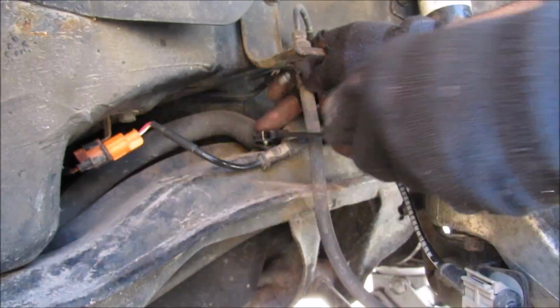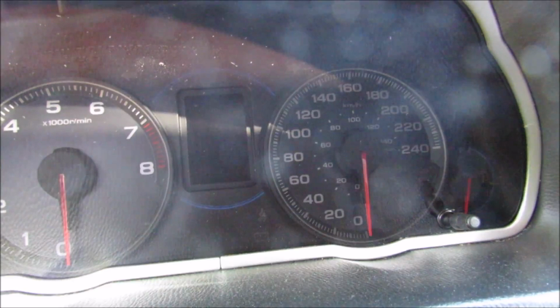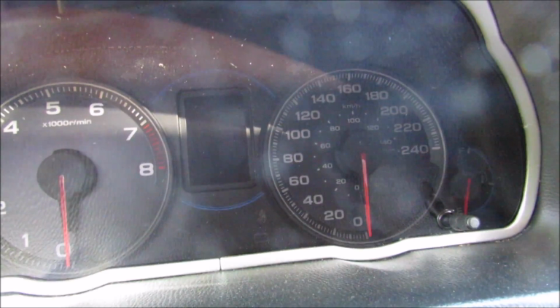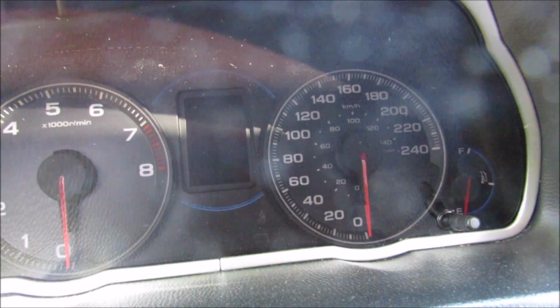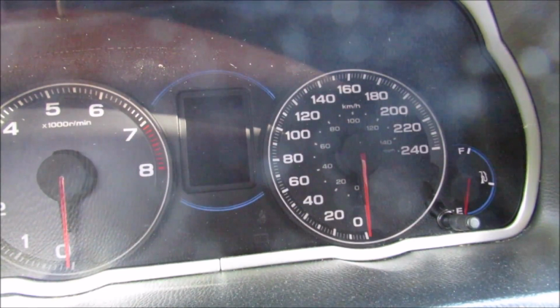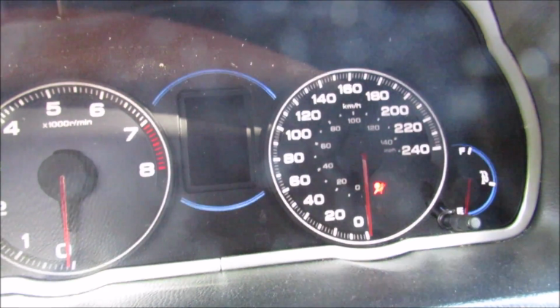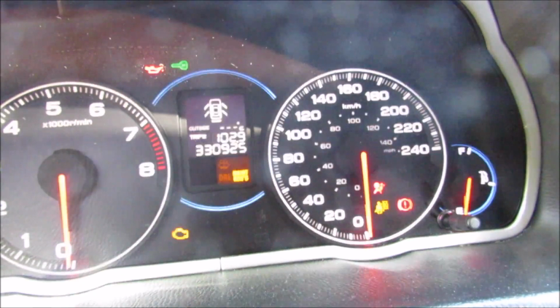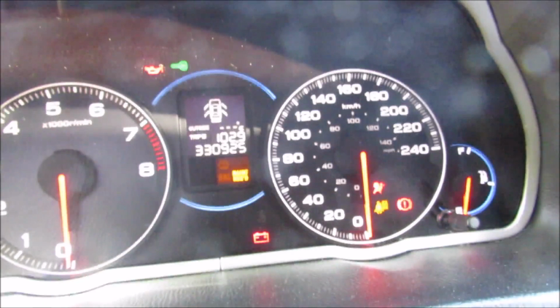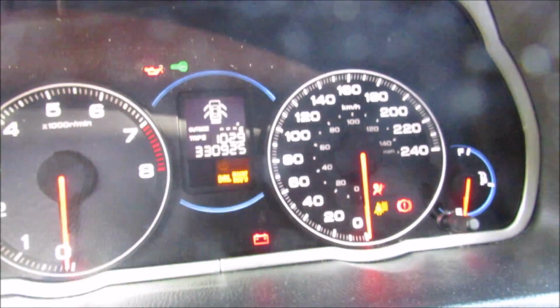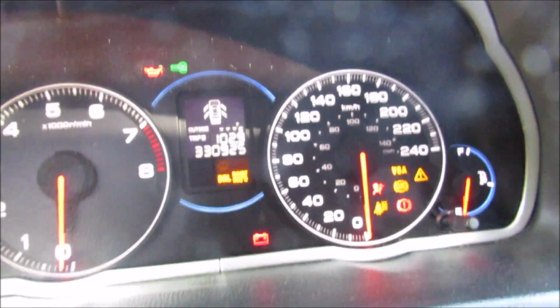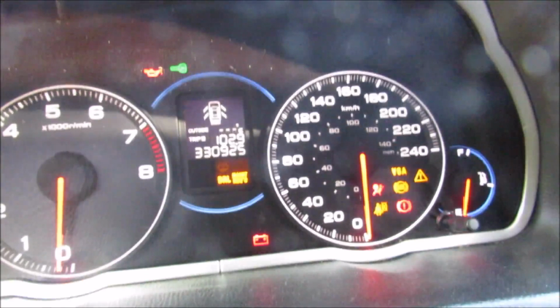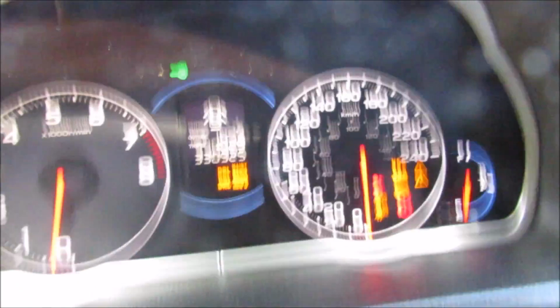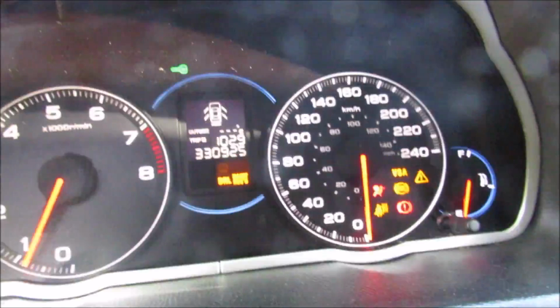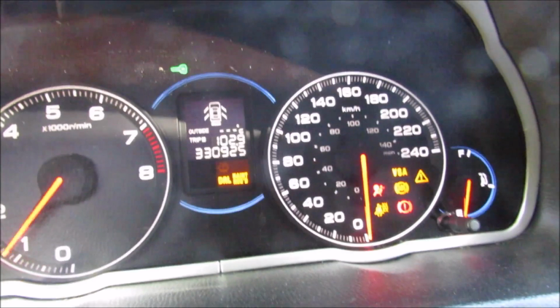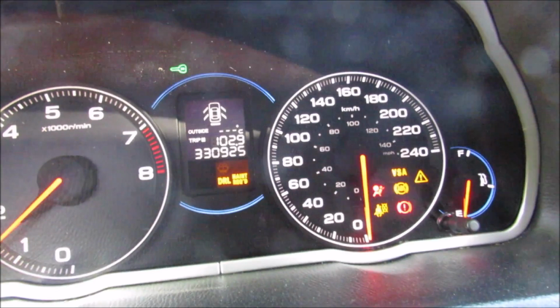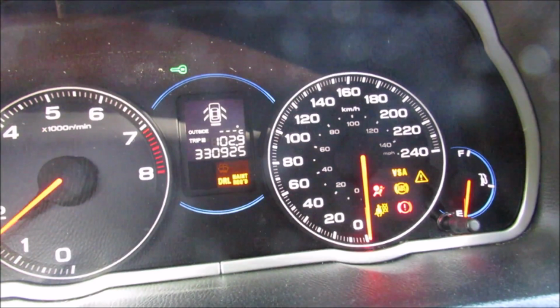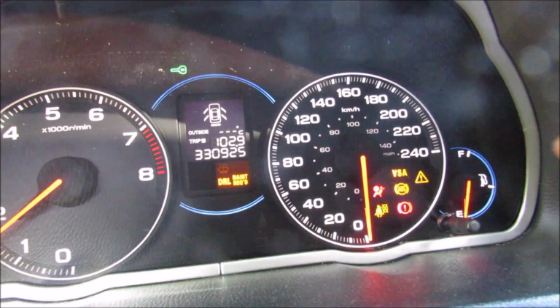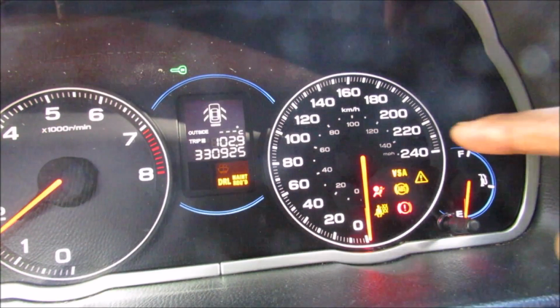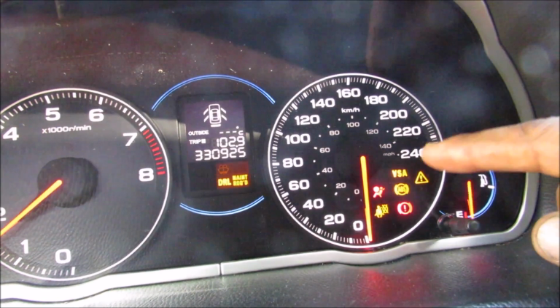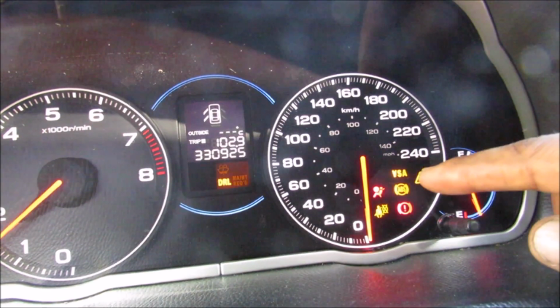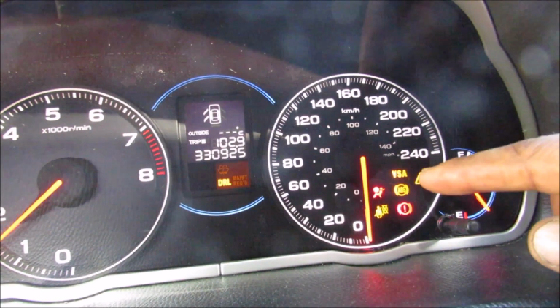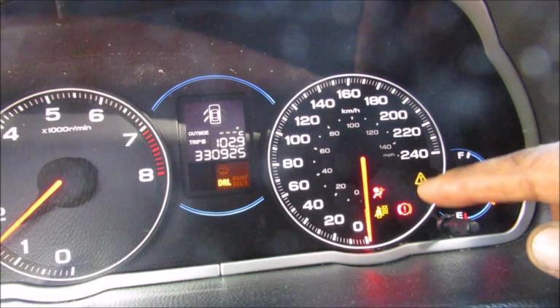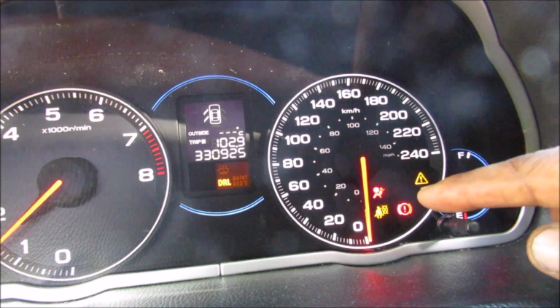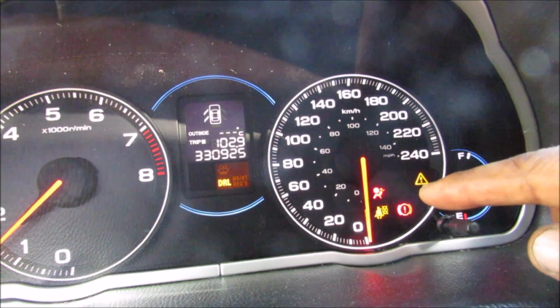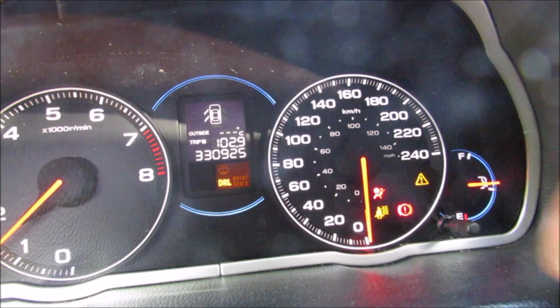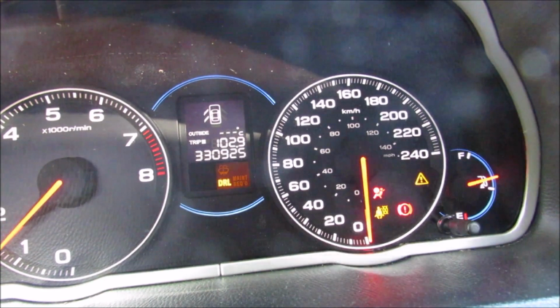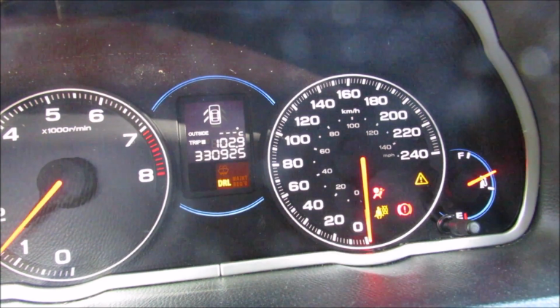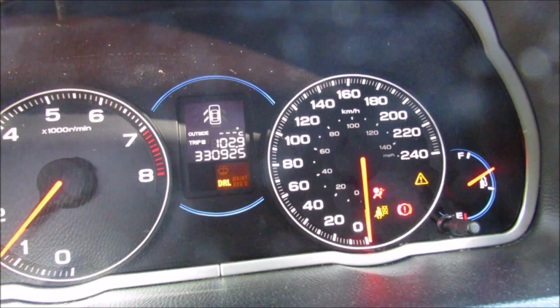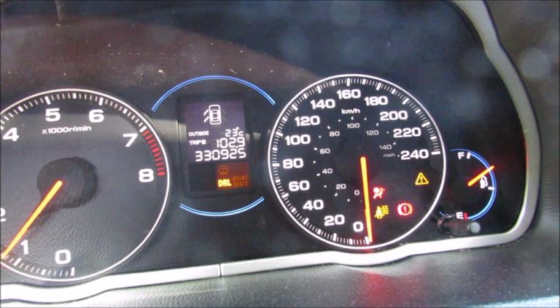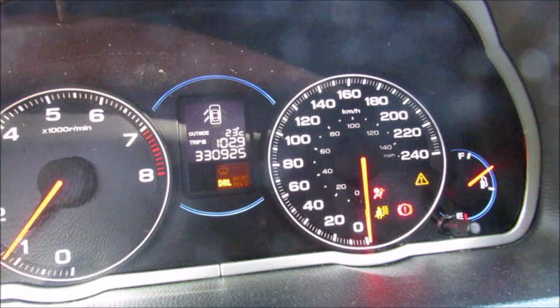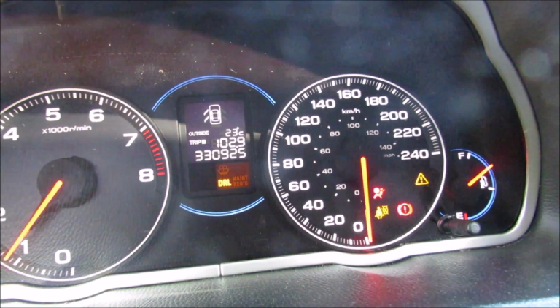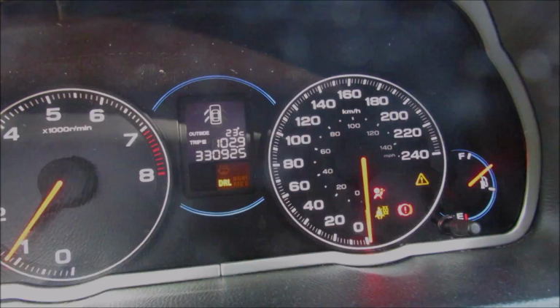Now with the vehicle turned on, you can see that the VSA and ABS lights now go out.